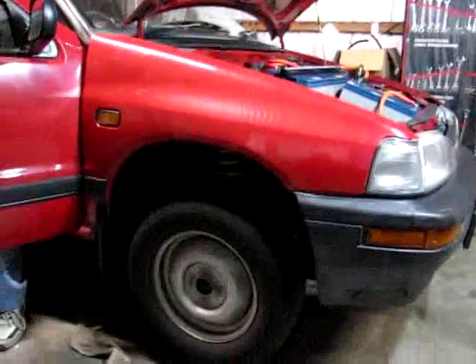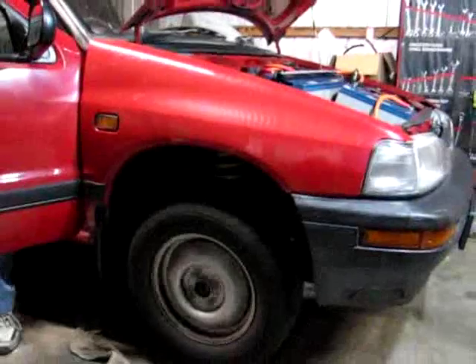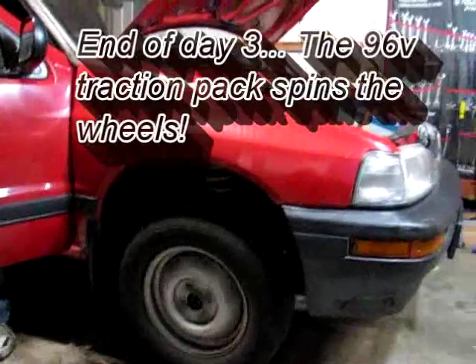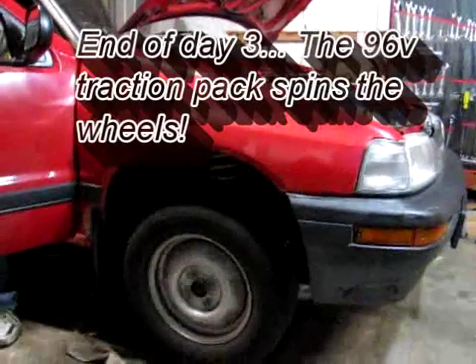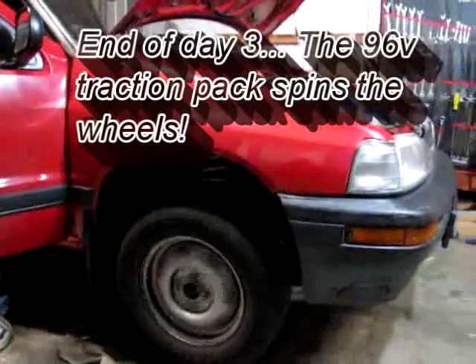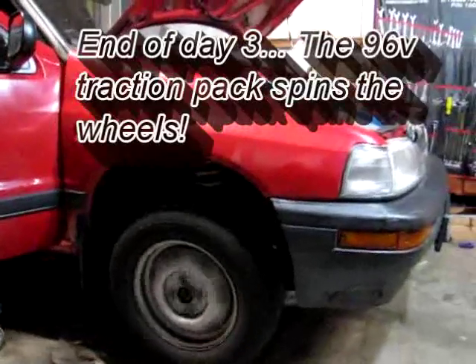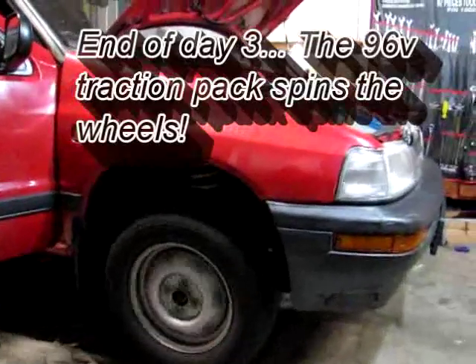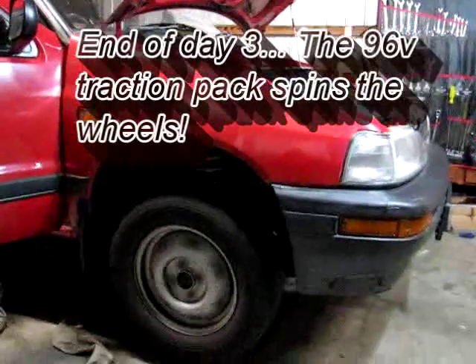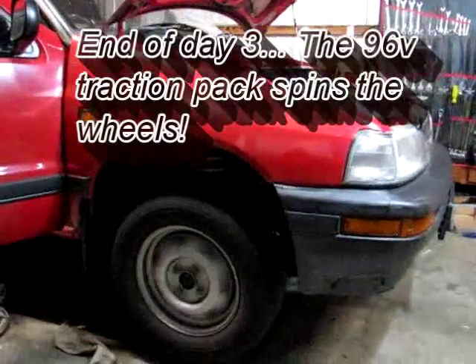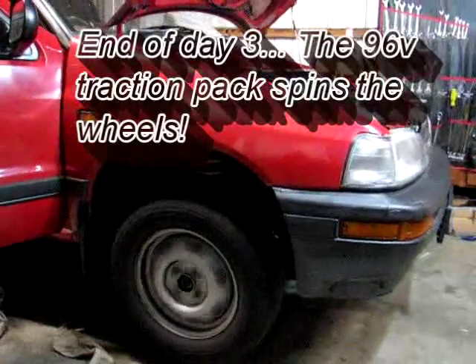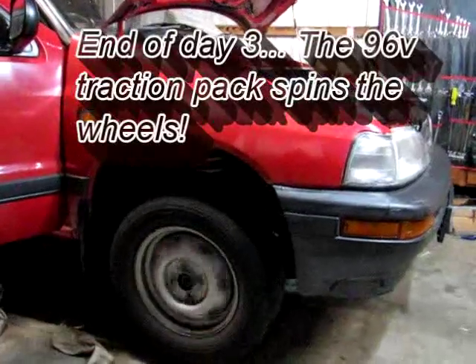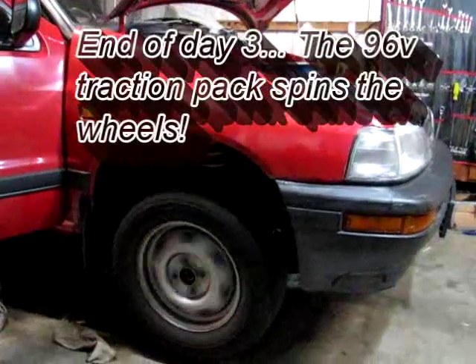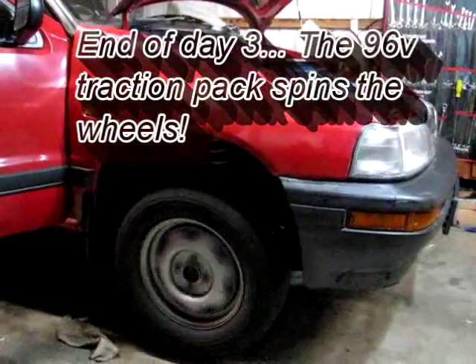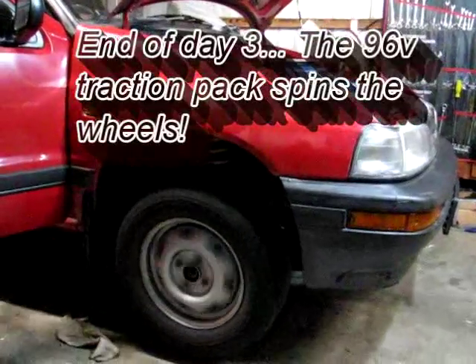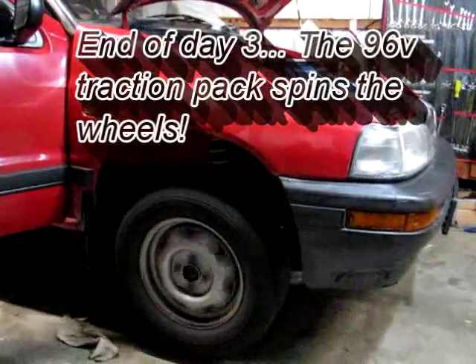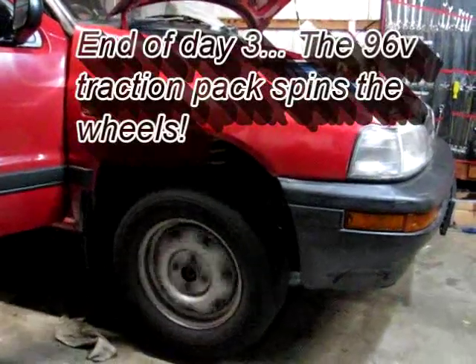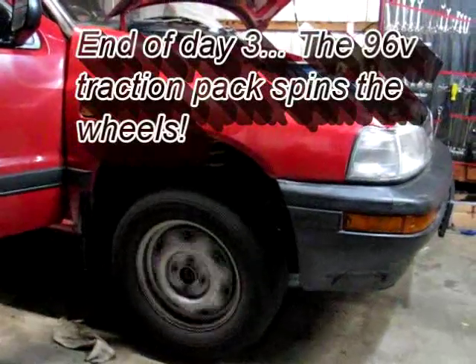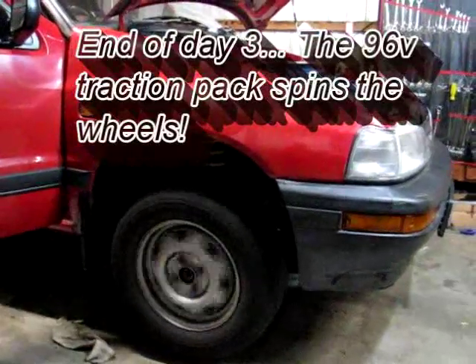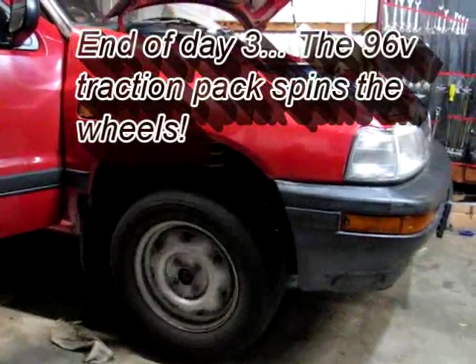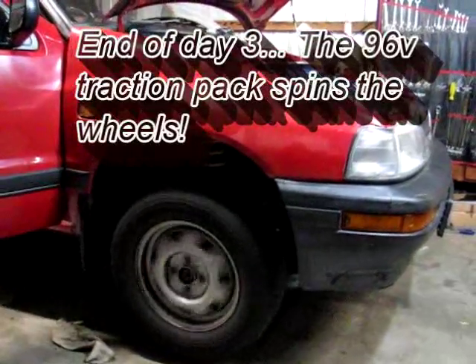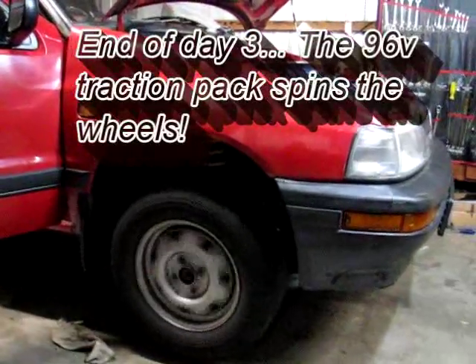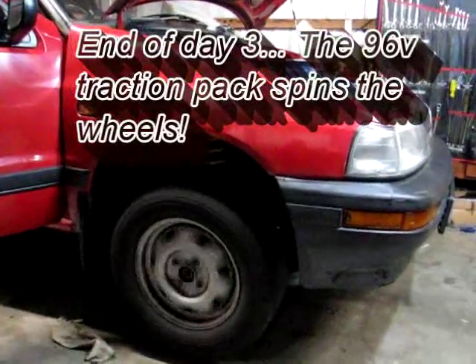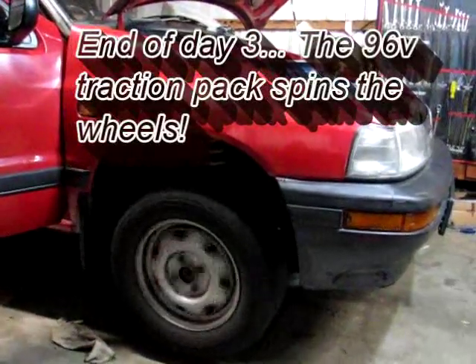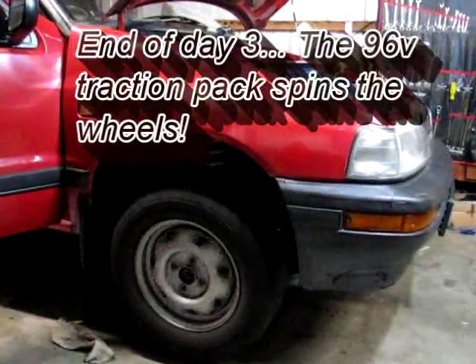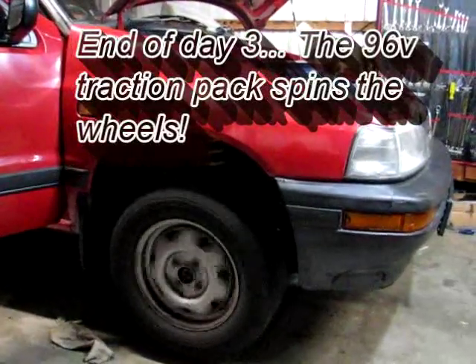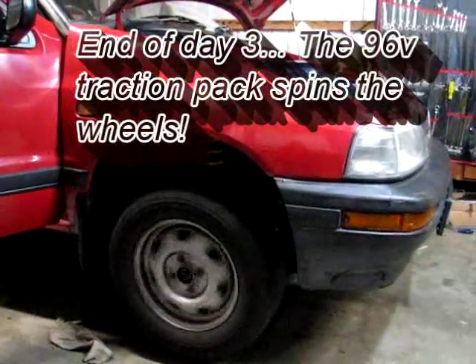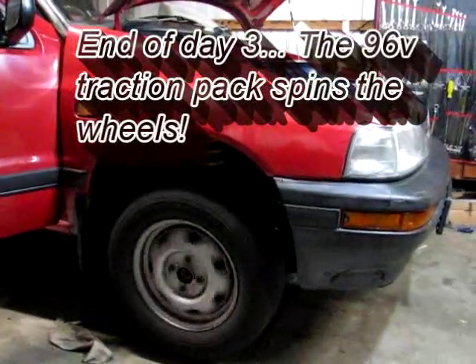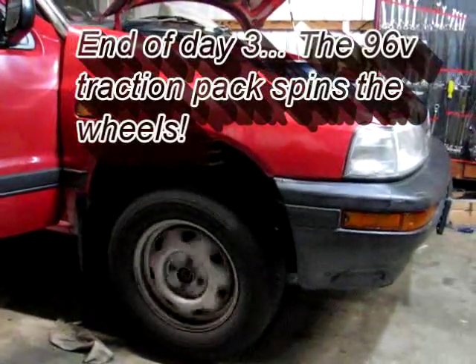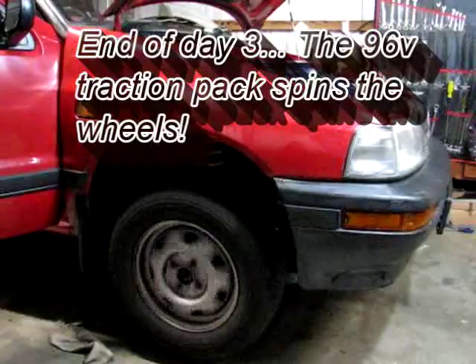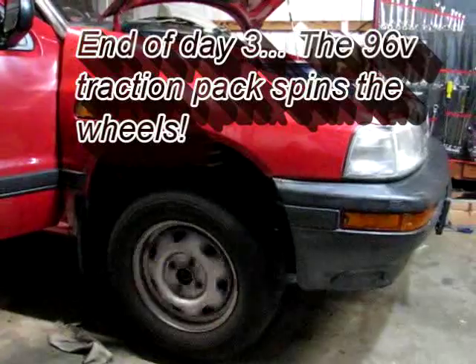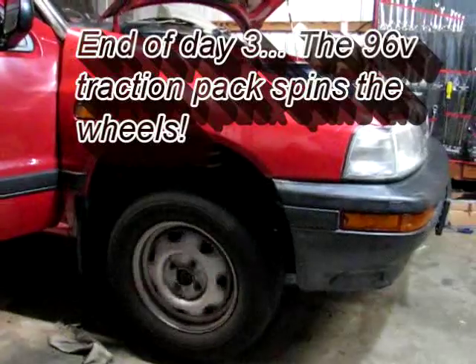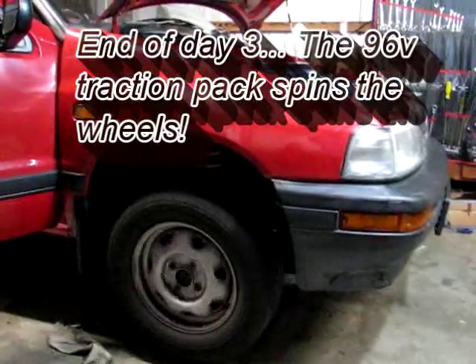Alright, check the drive. That's fantastic. What do you reckon, Michael?